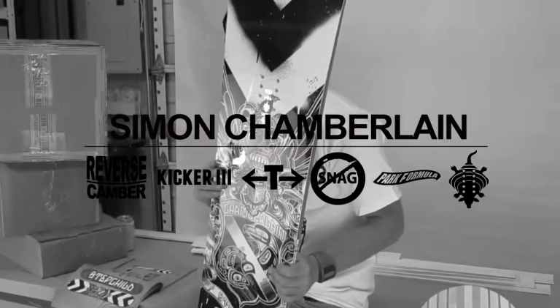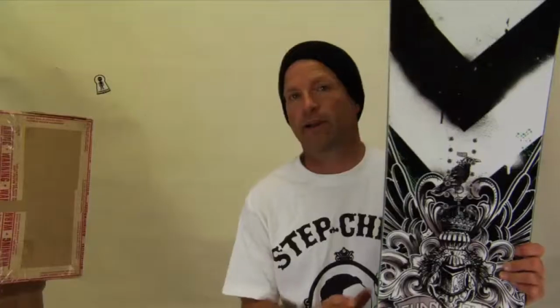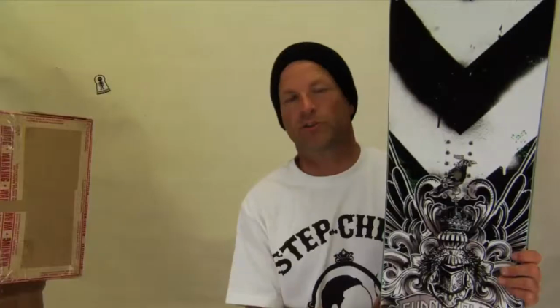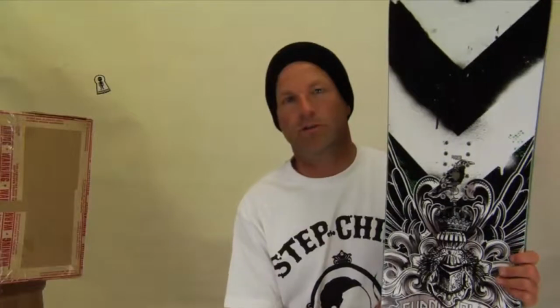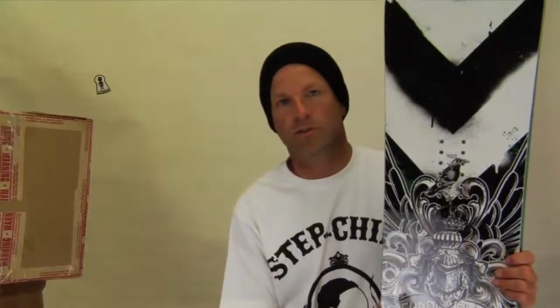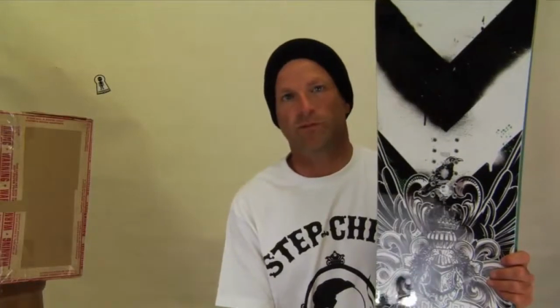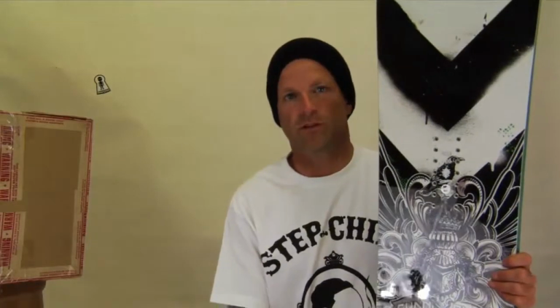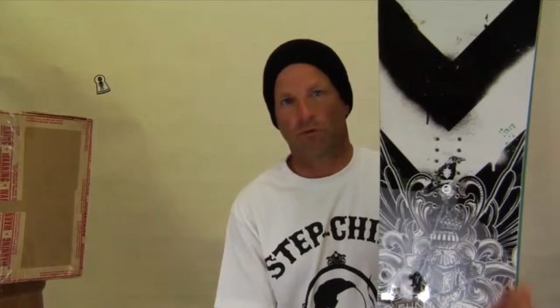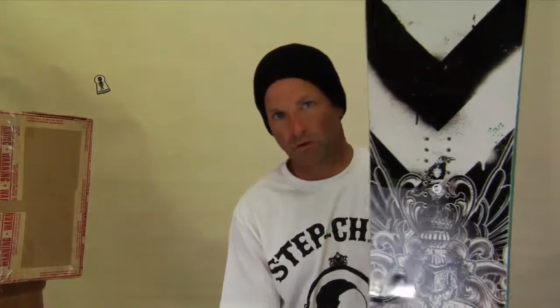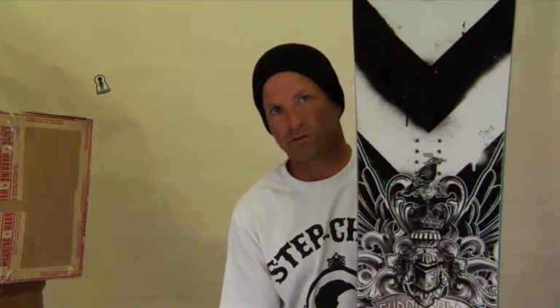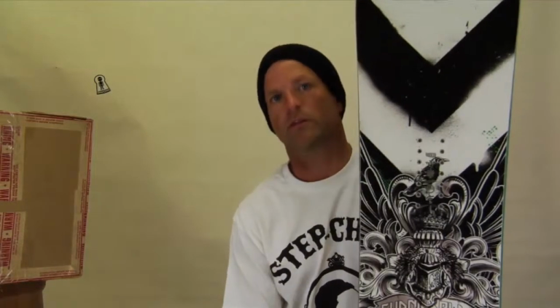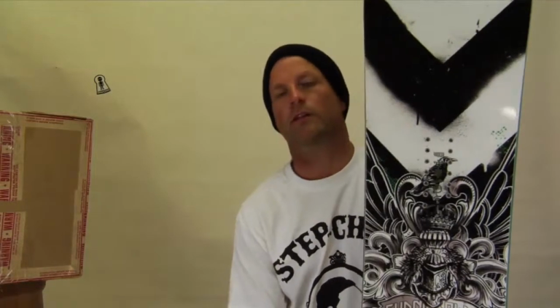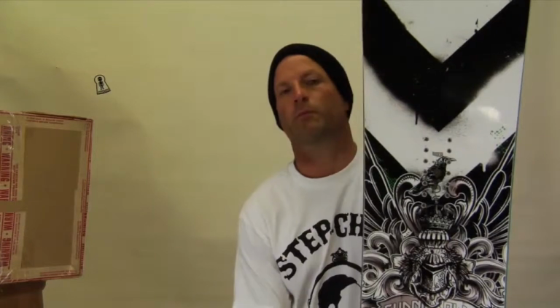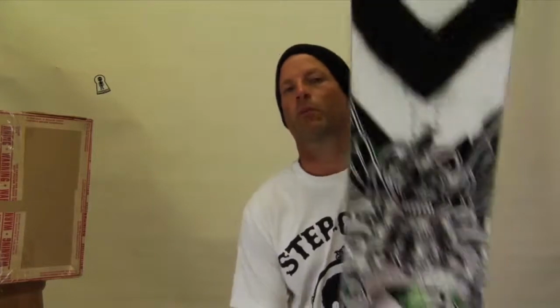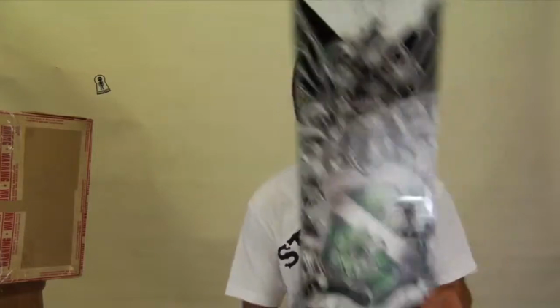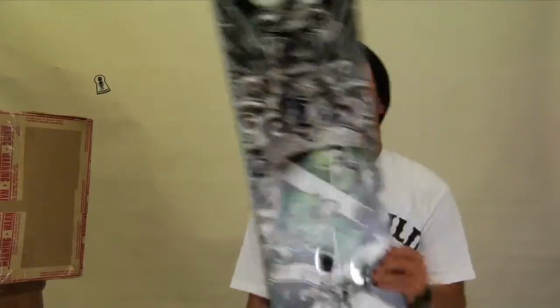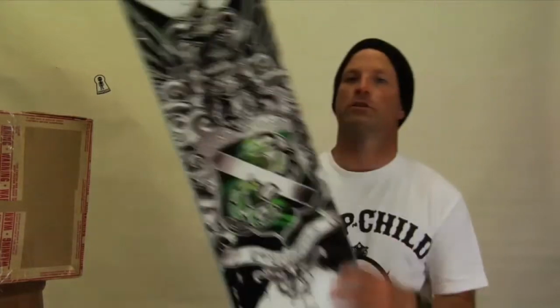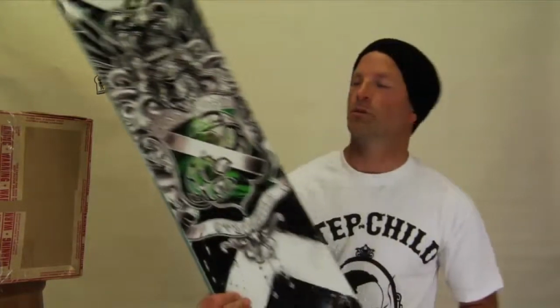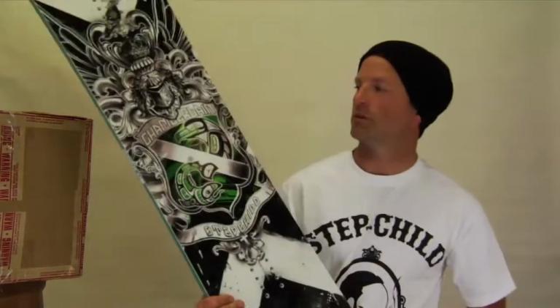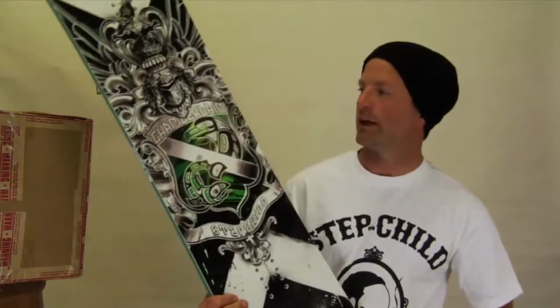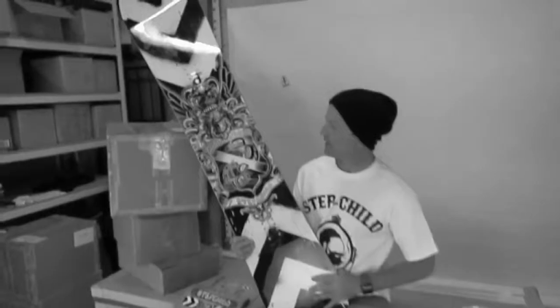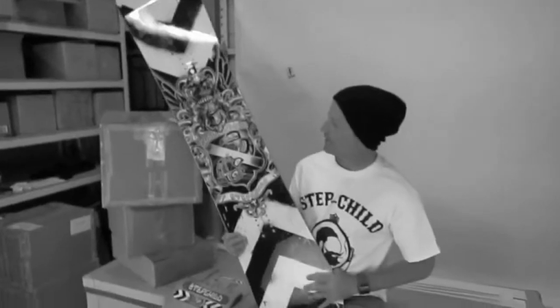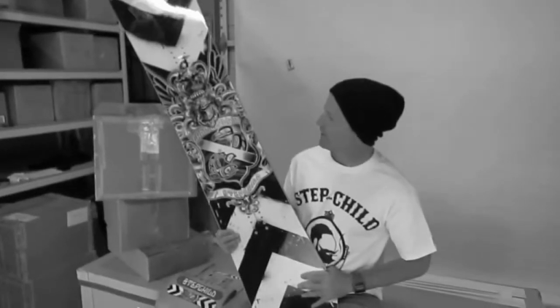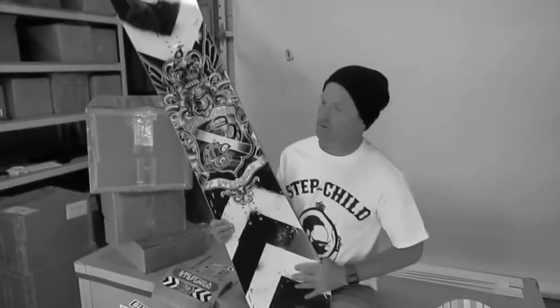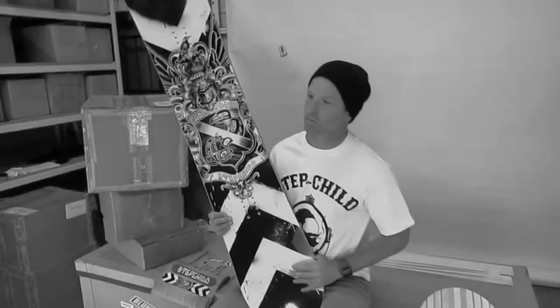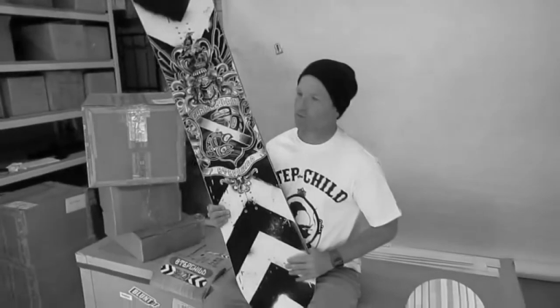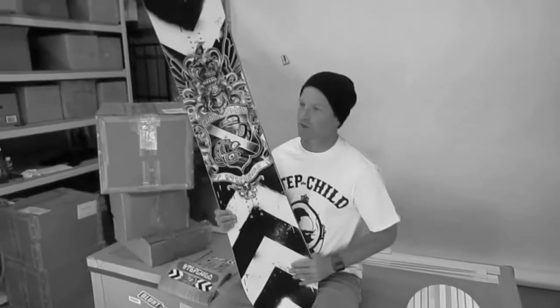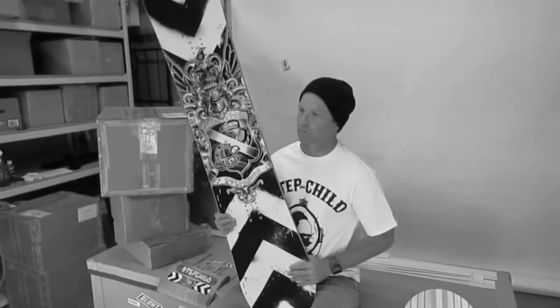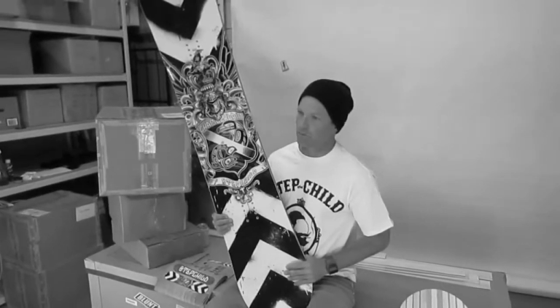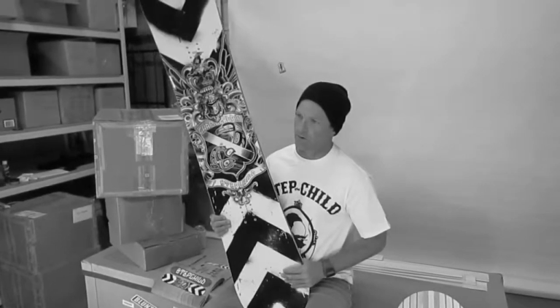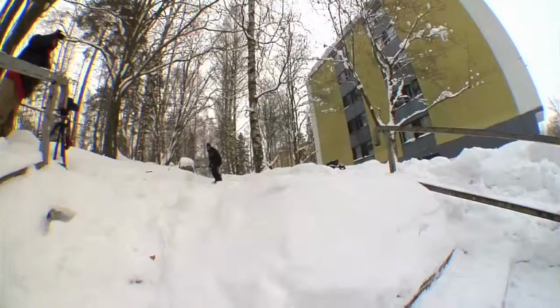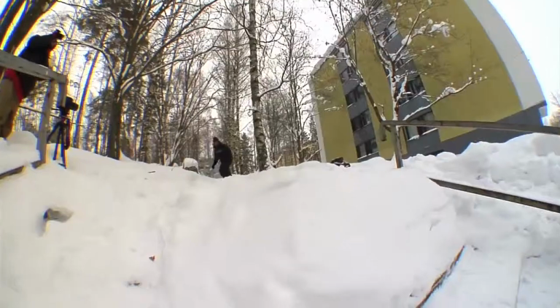Hey, I'm Sean from Stepchild Snowboards and the board that we're showing you today is the Simone Chamberlain Prologue.